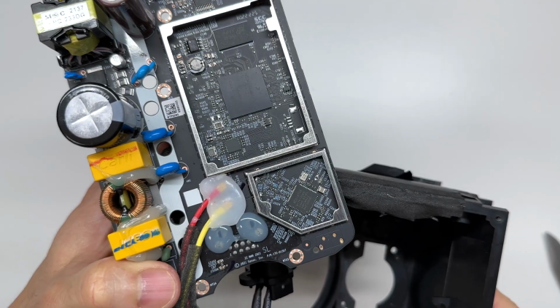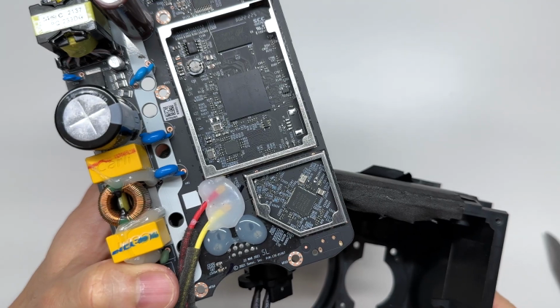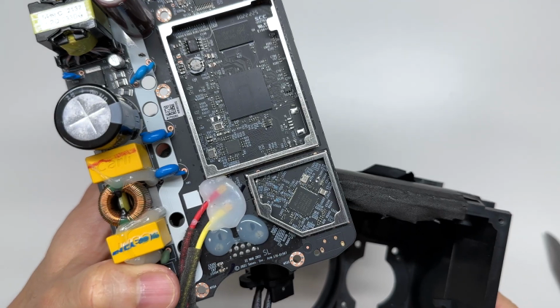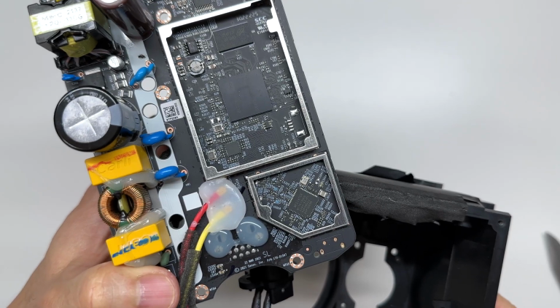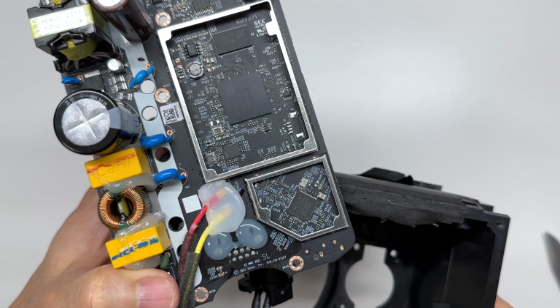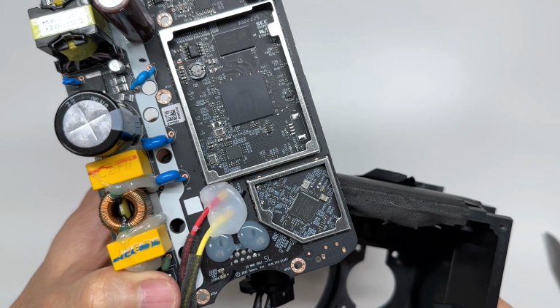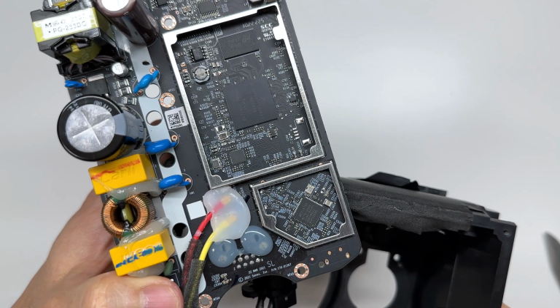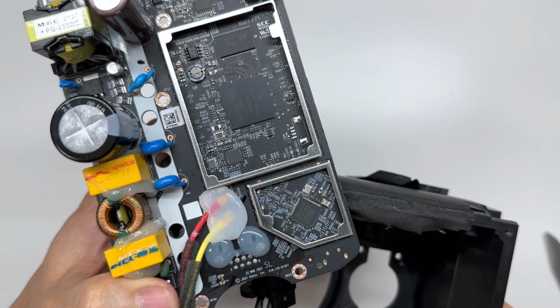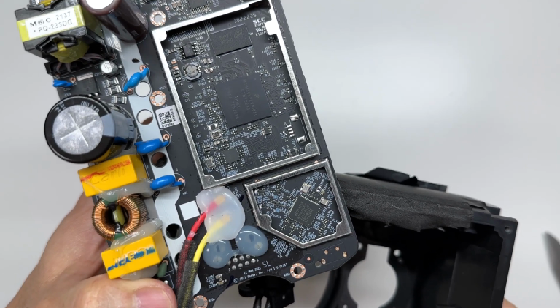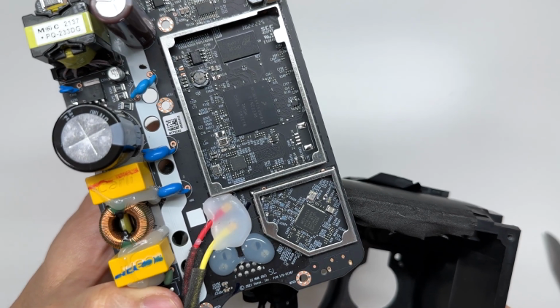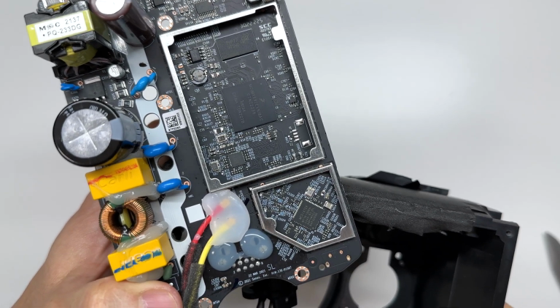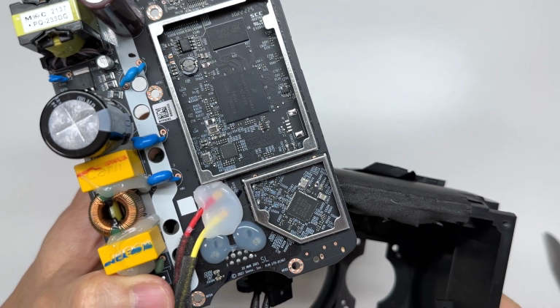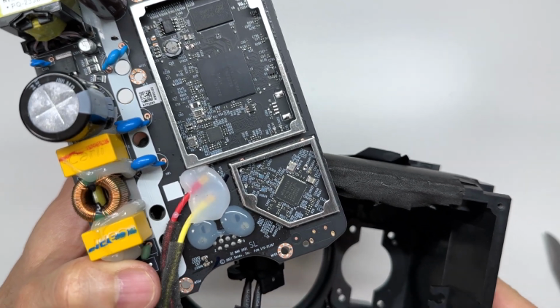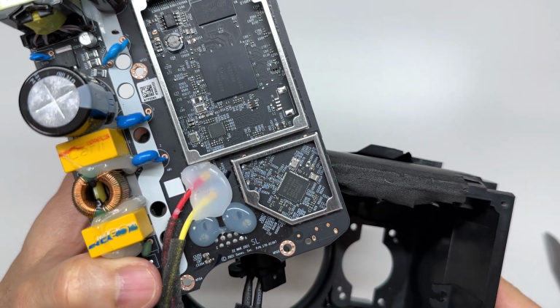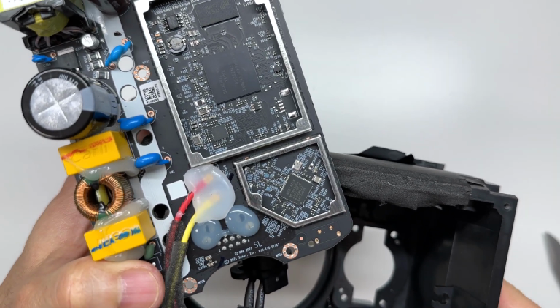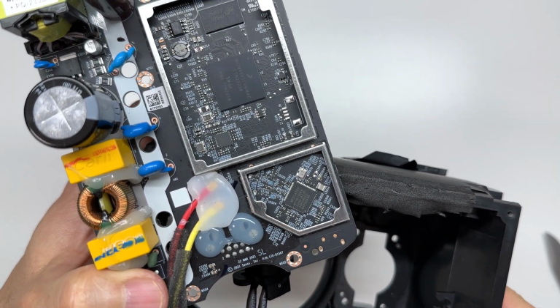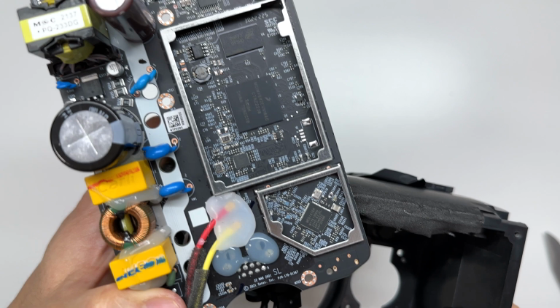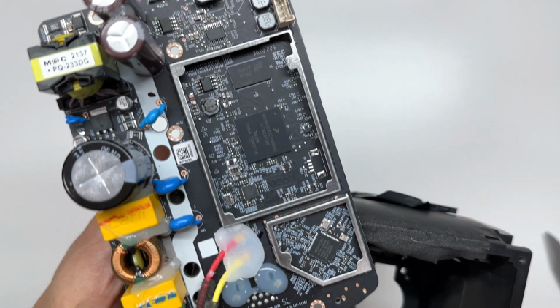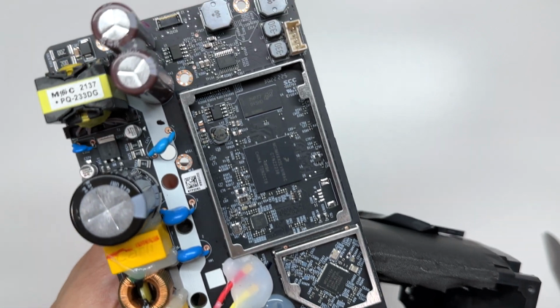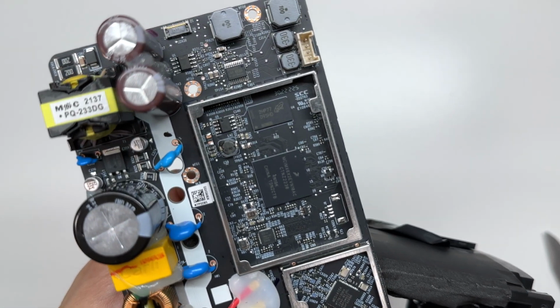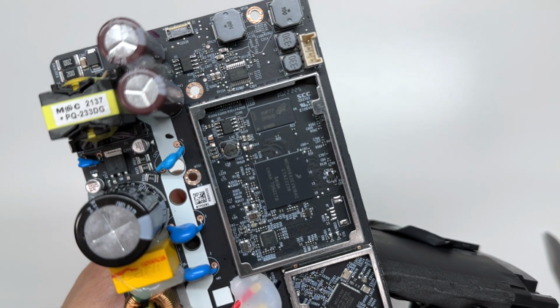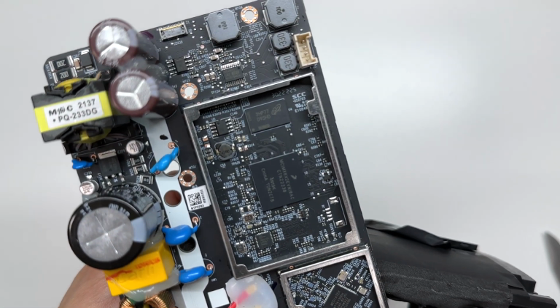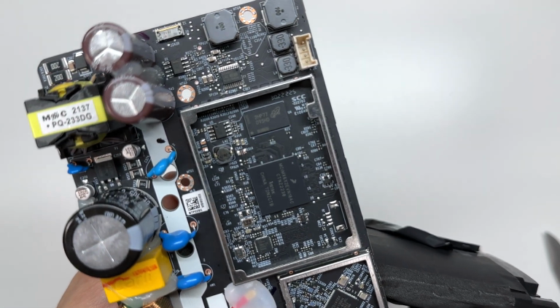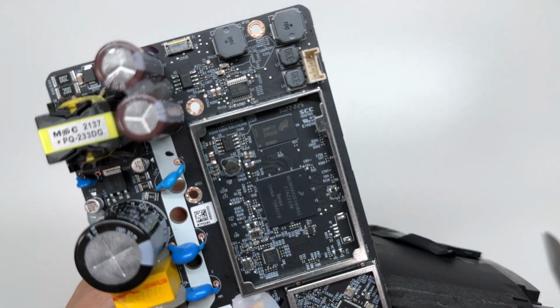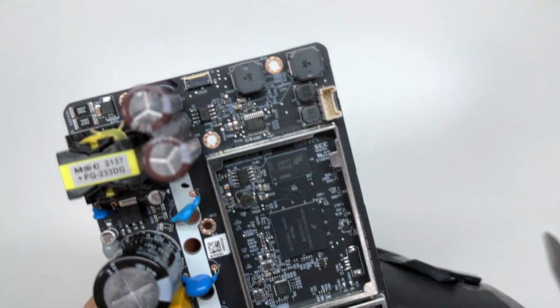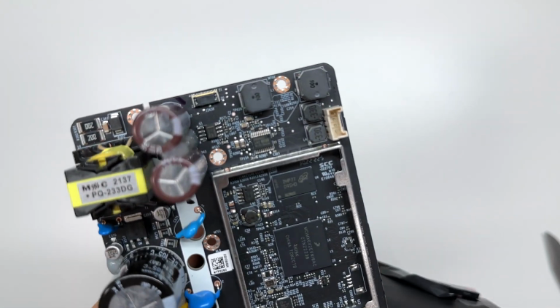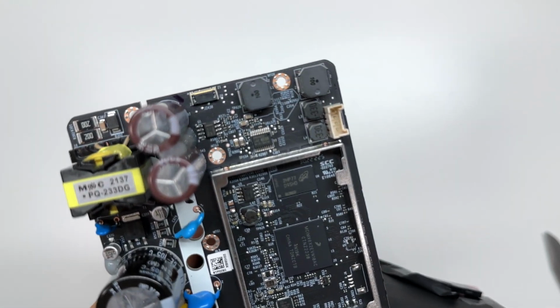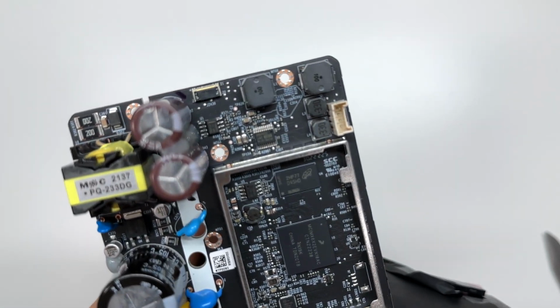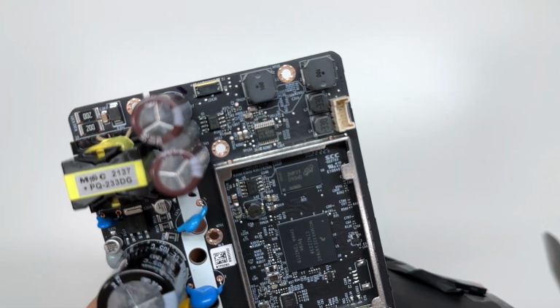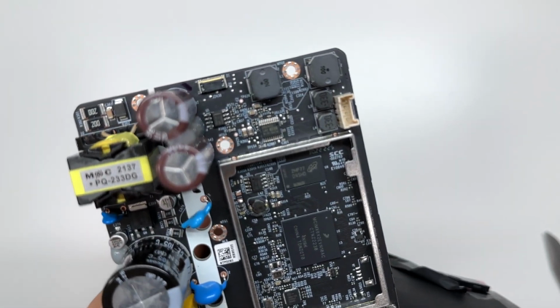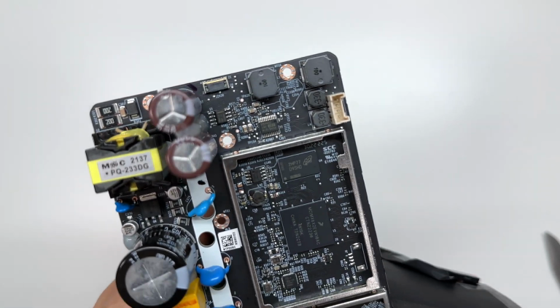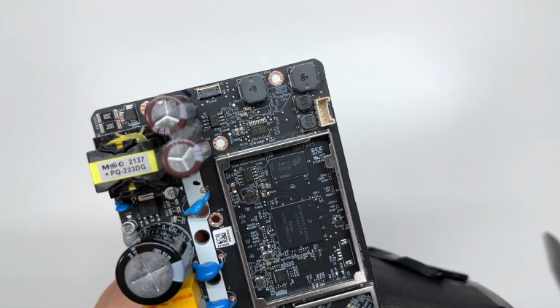Here's a close-up look at the front of the board where we have the processors and chipset.